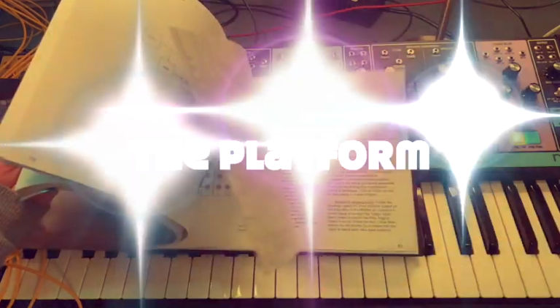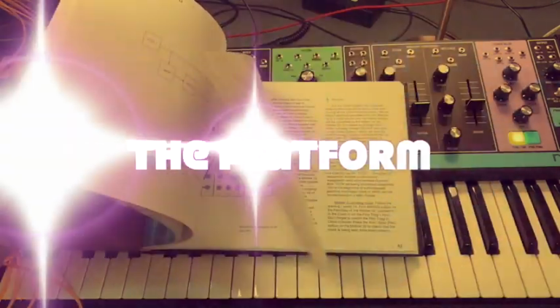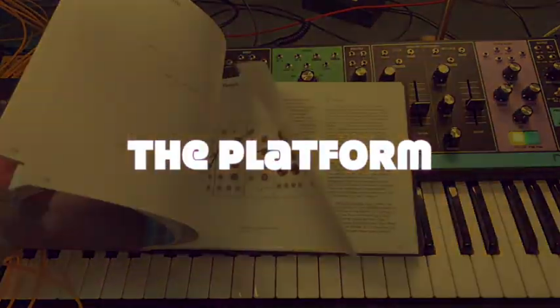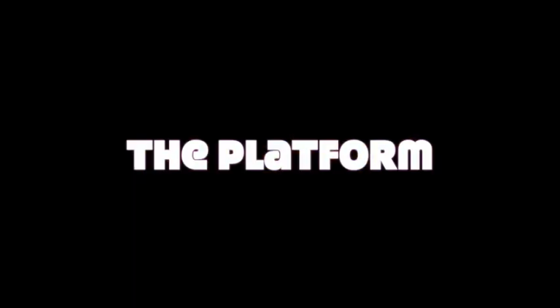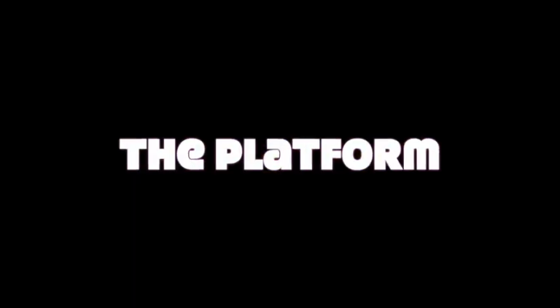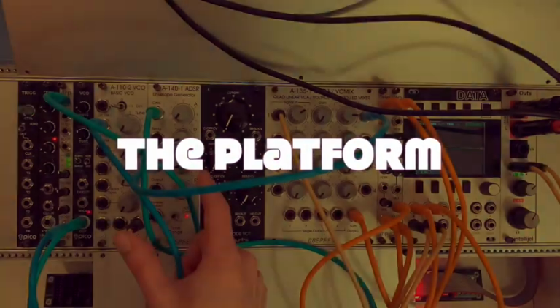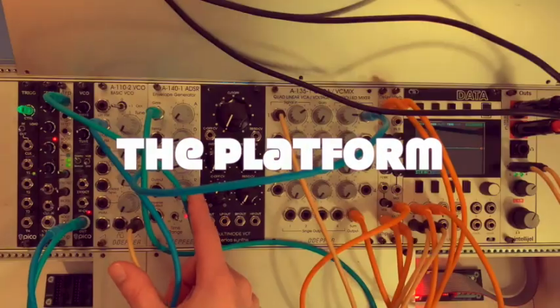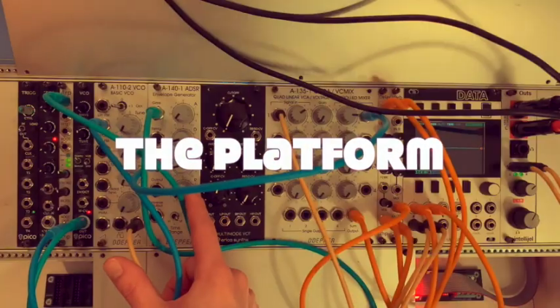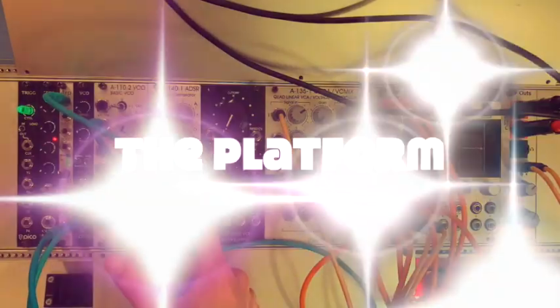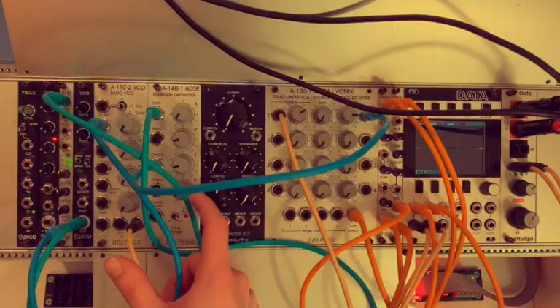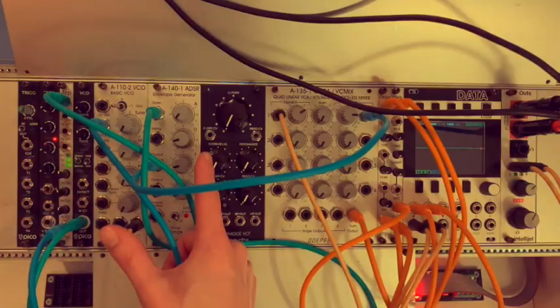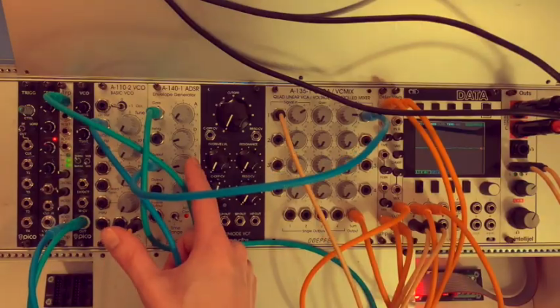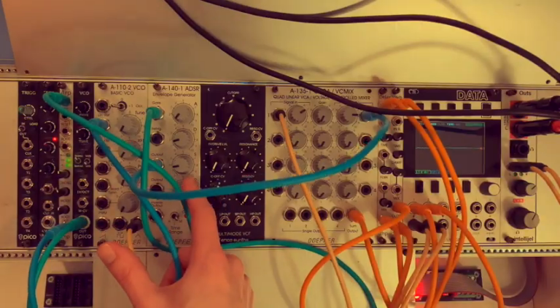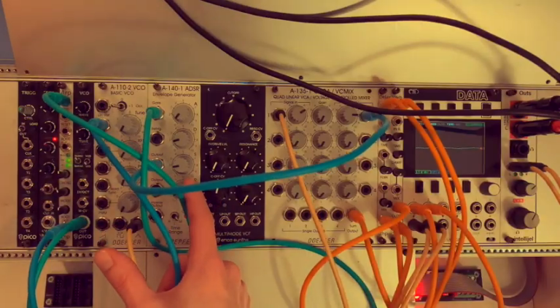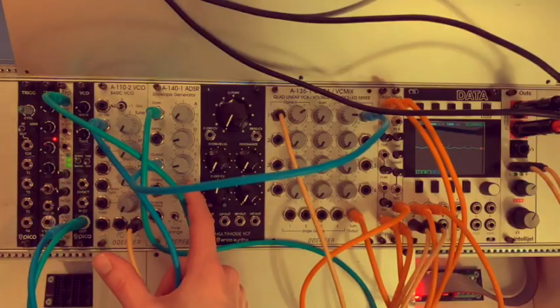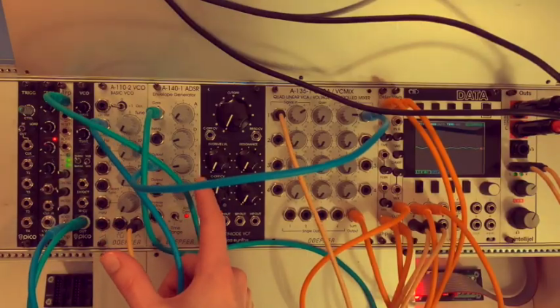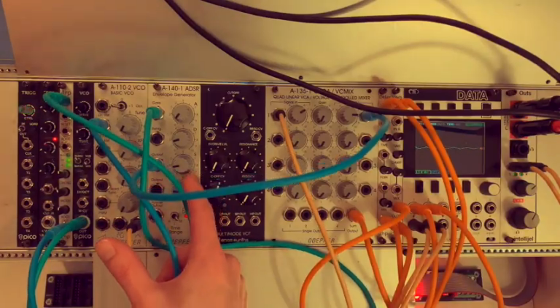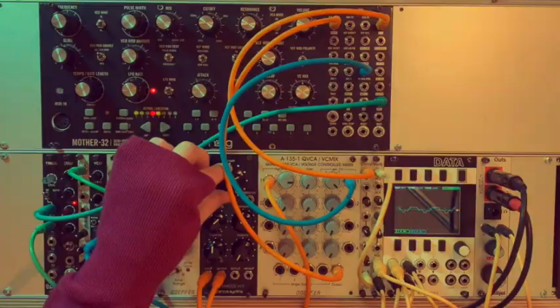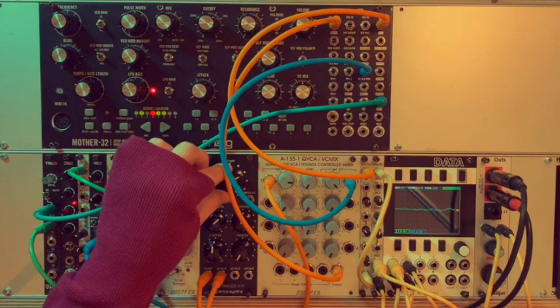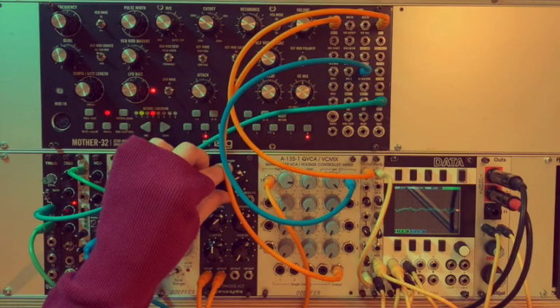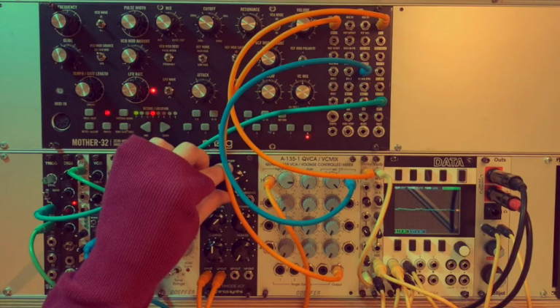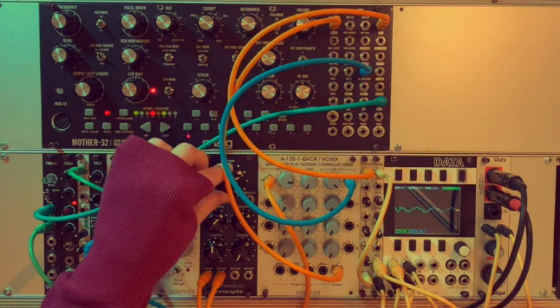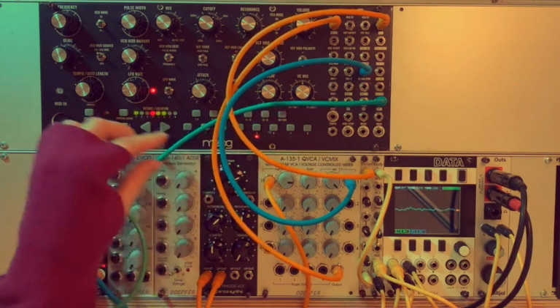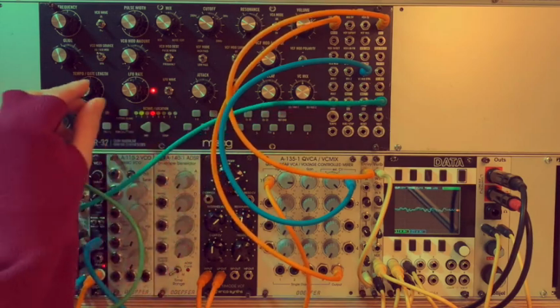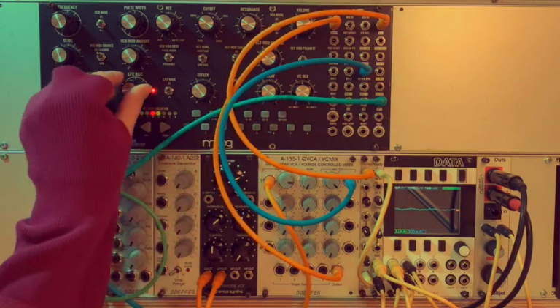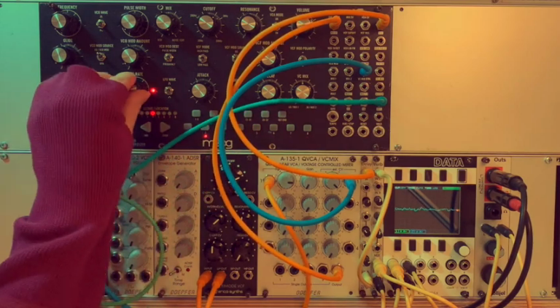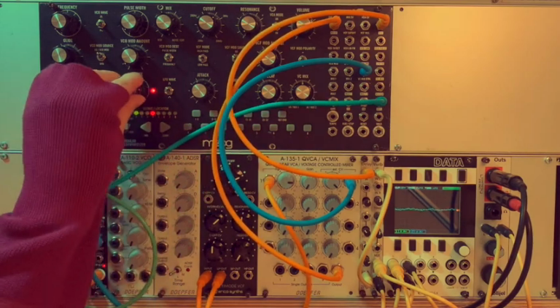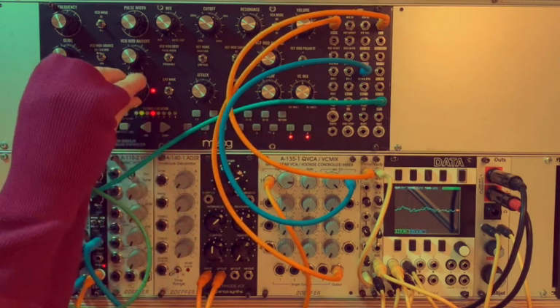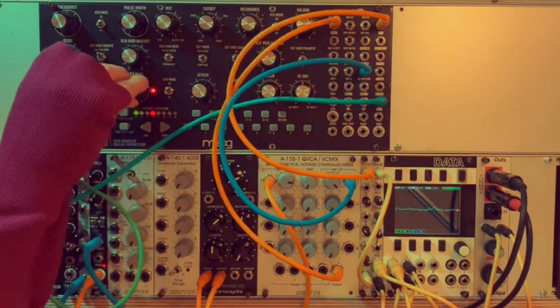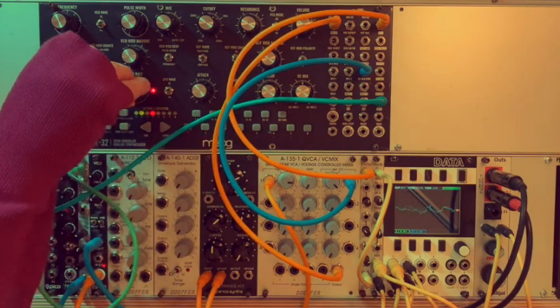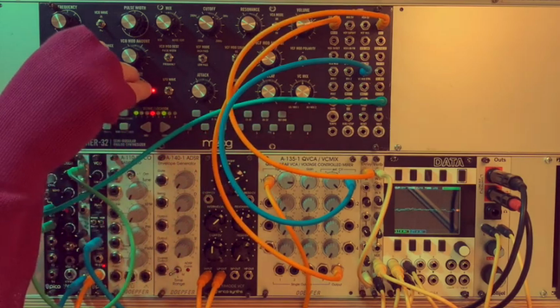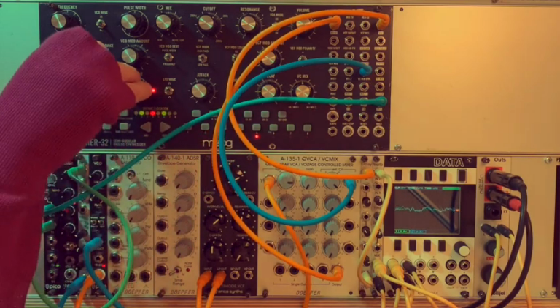The platform adds video examples of all the patches featured in the book, plus additional bonus patches.